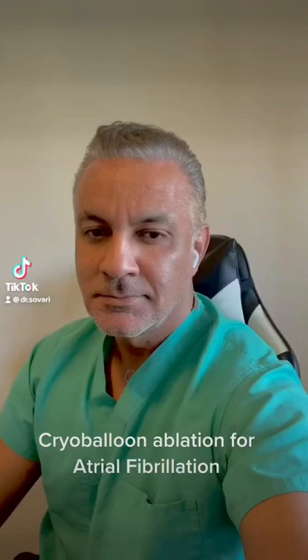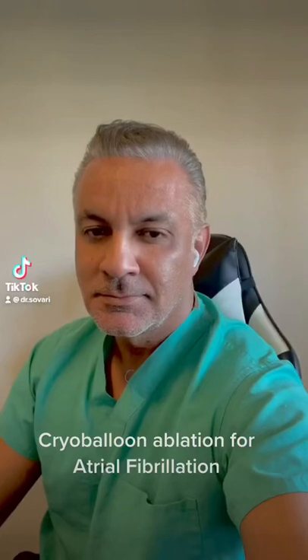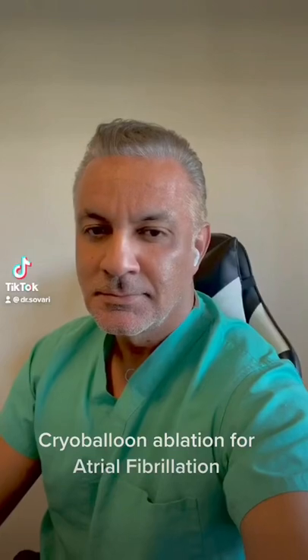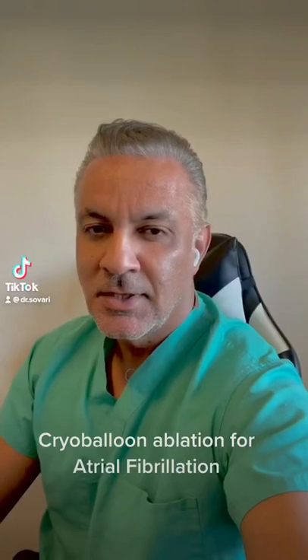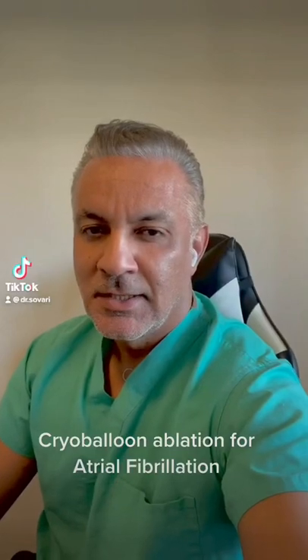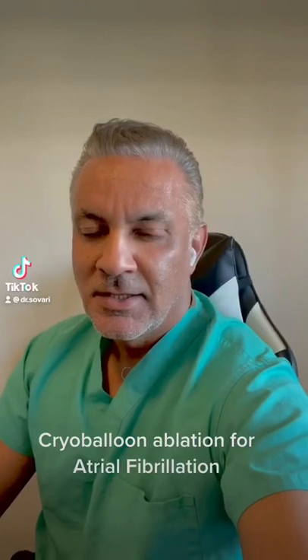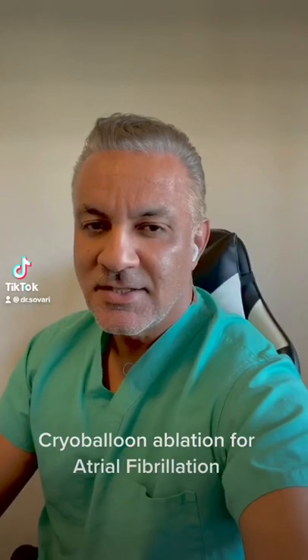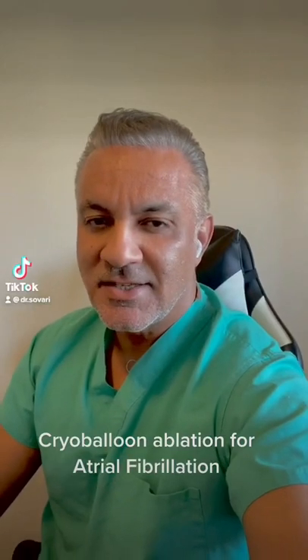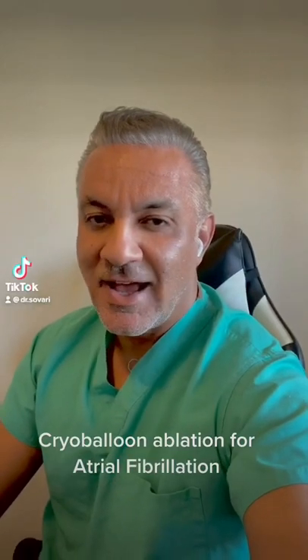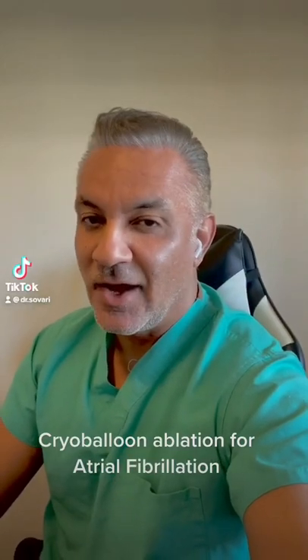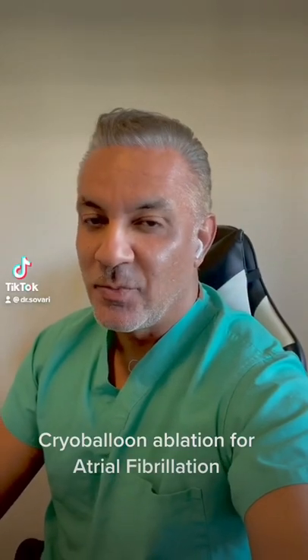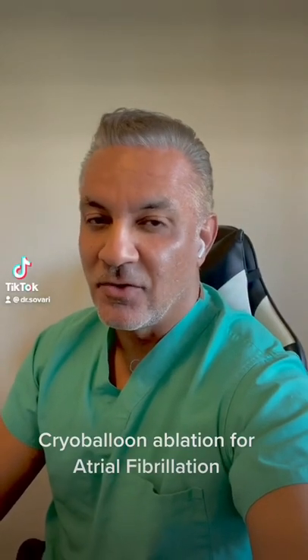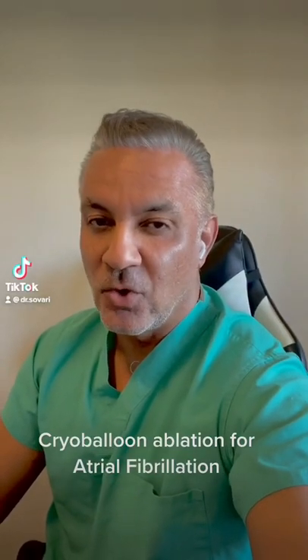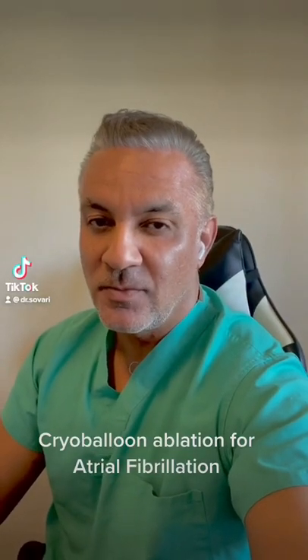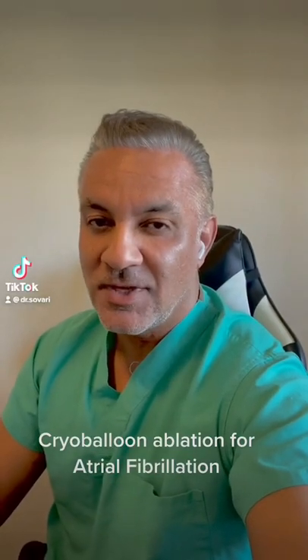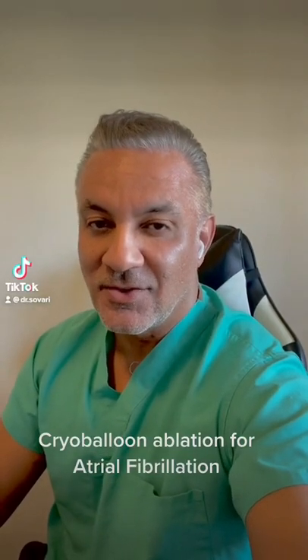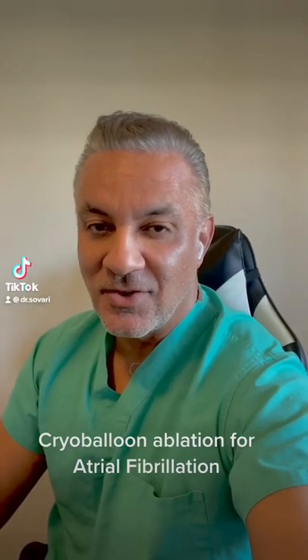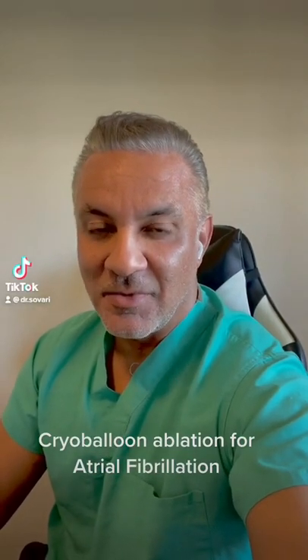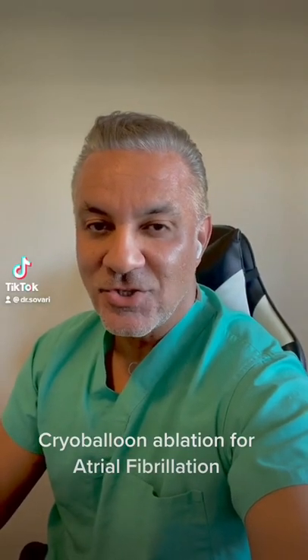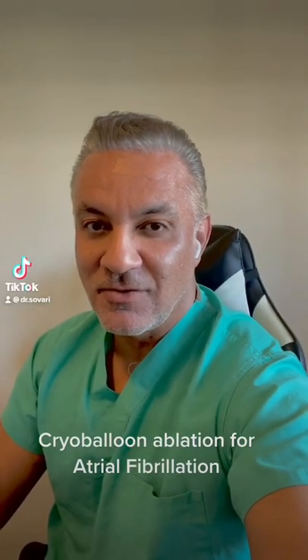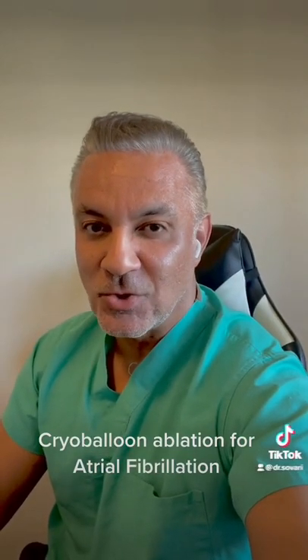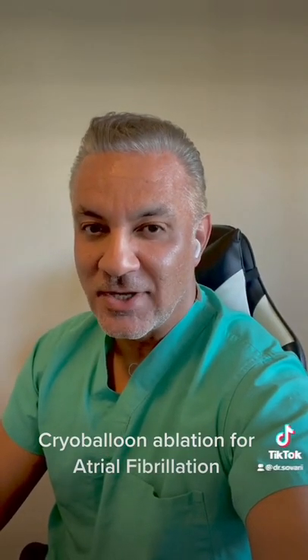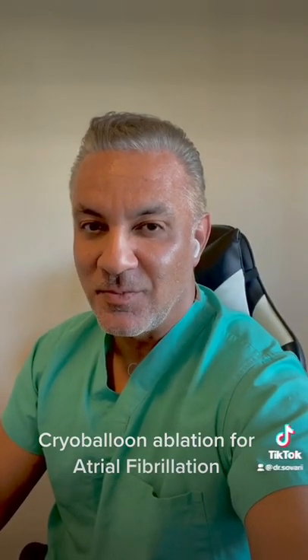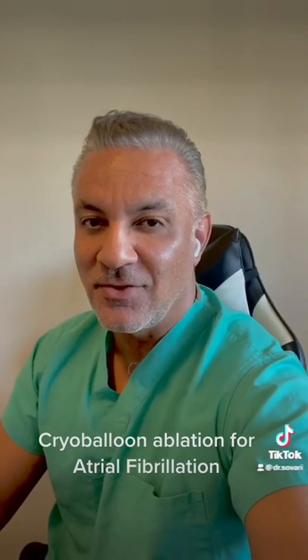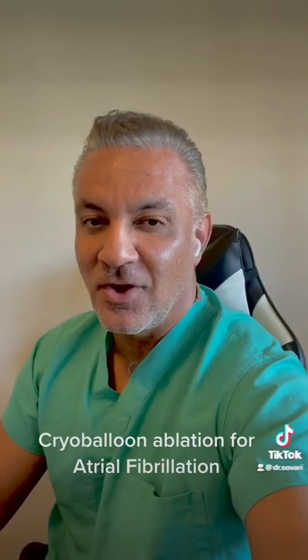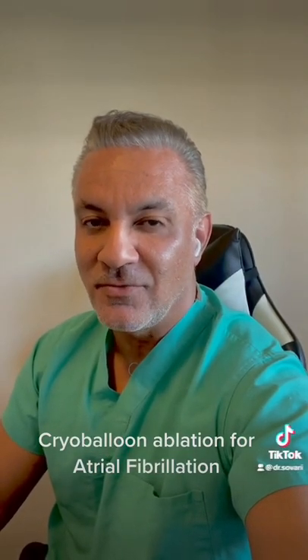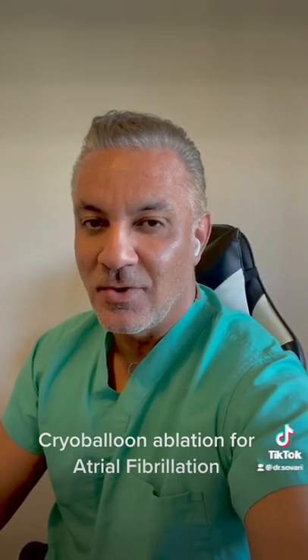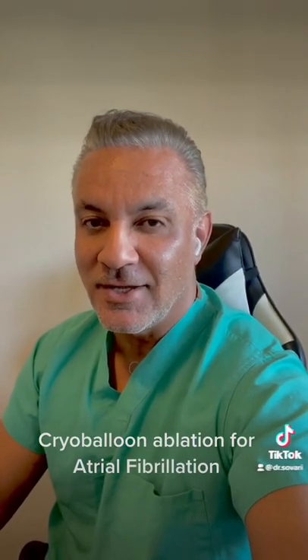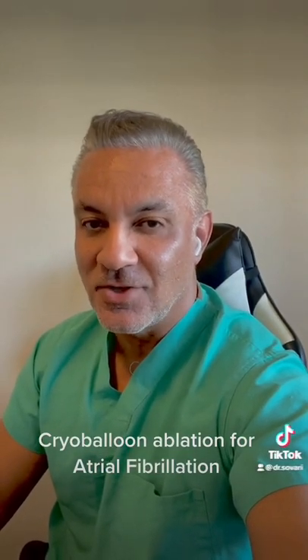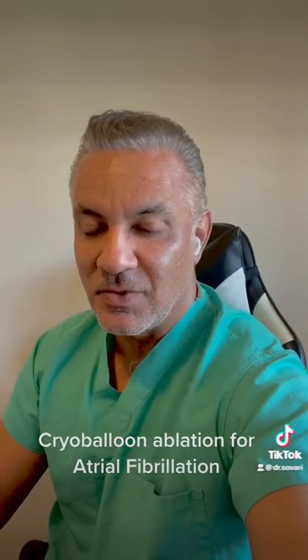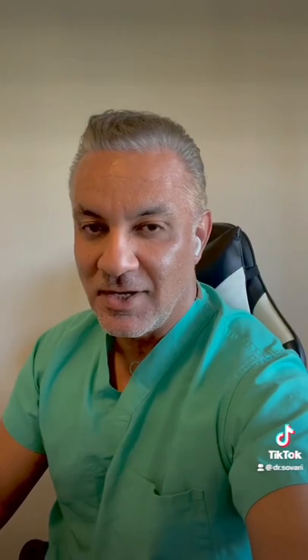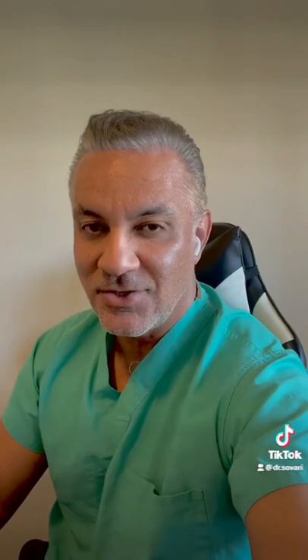This is how I perform catheter ablation for treatment of atrial fibrillation.